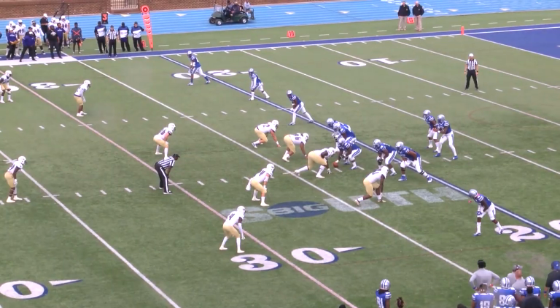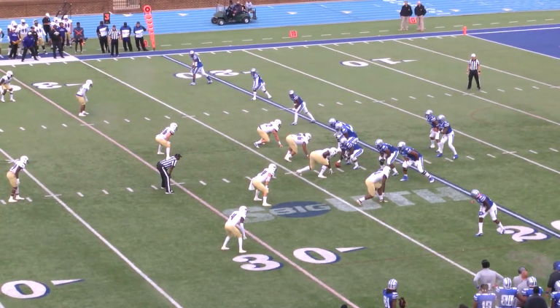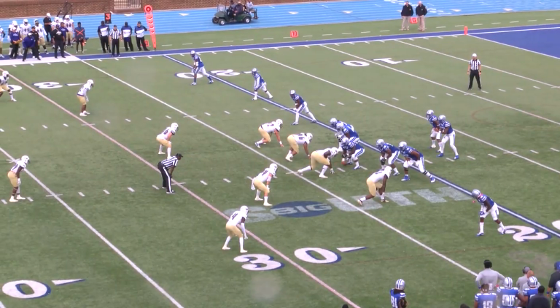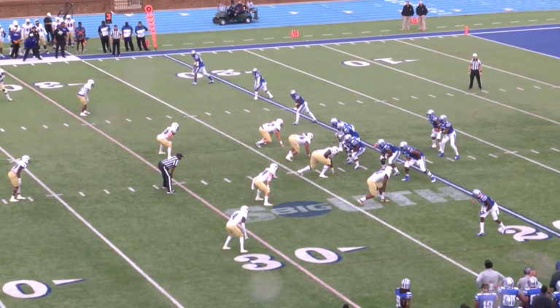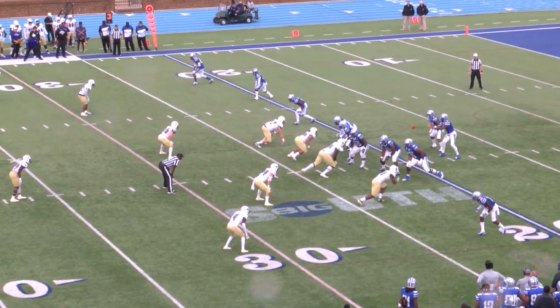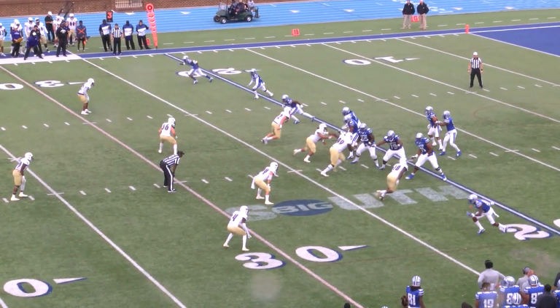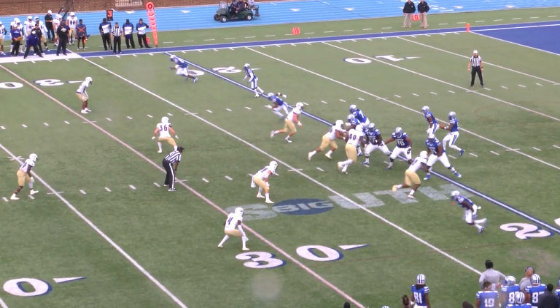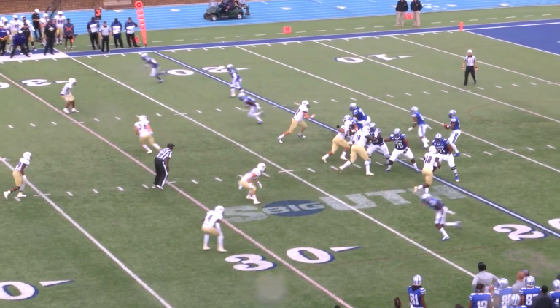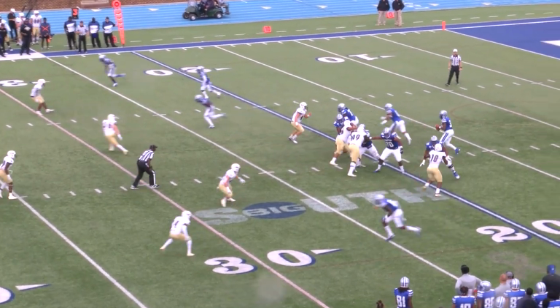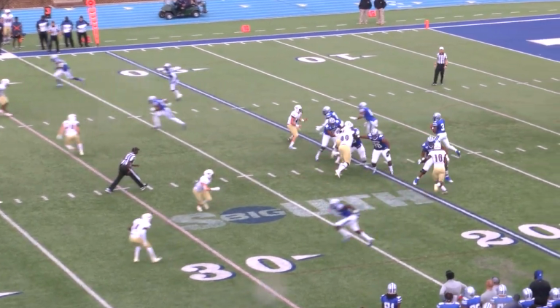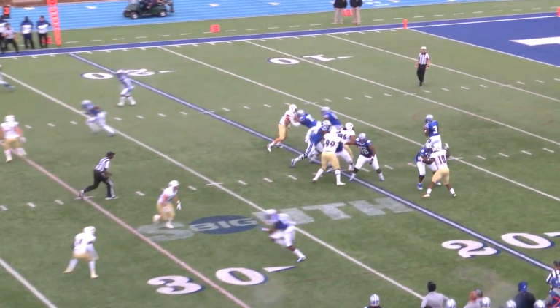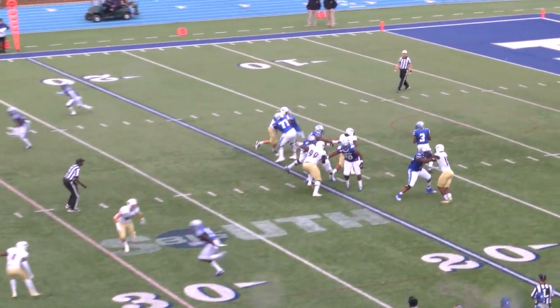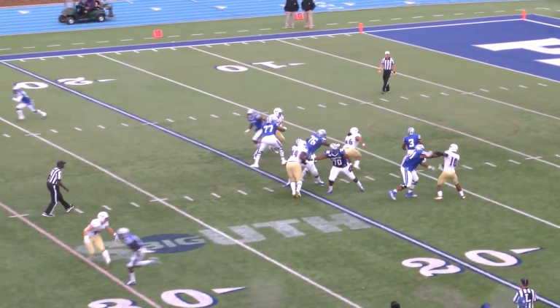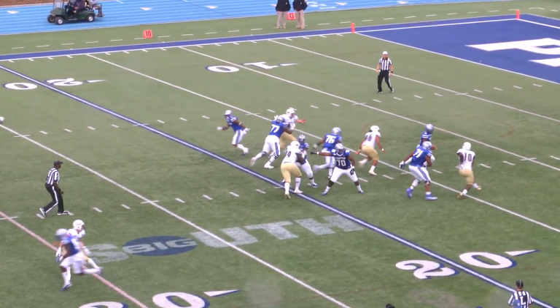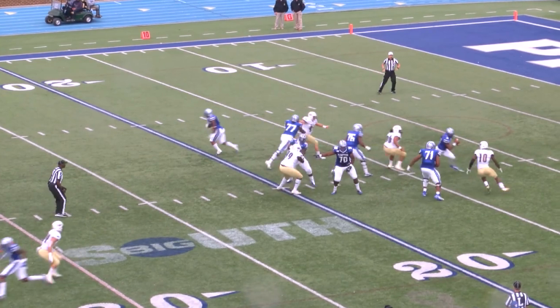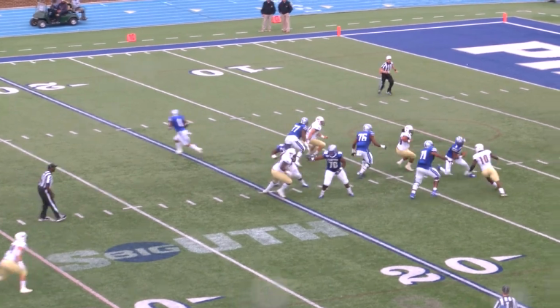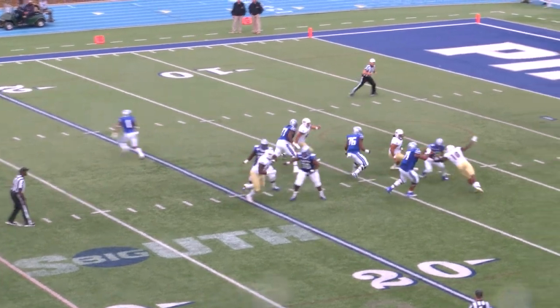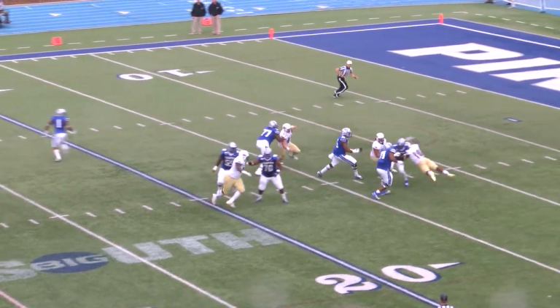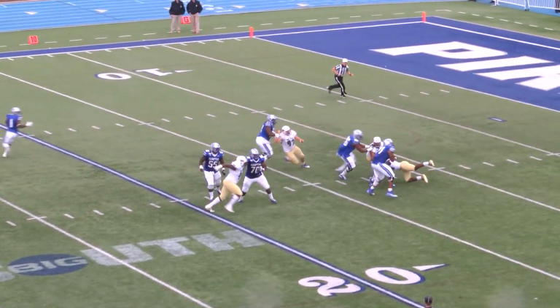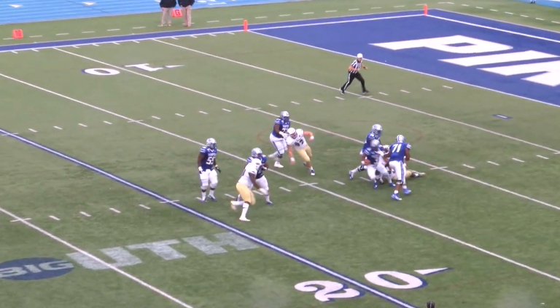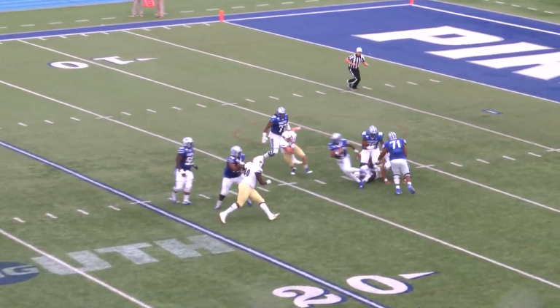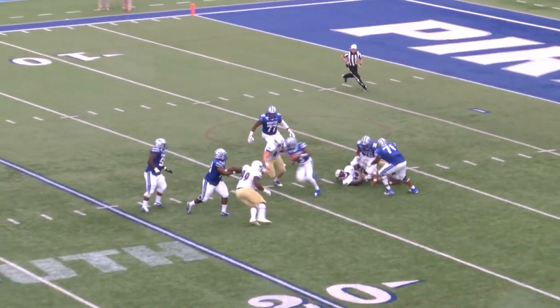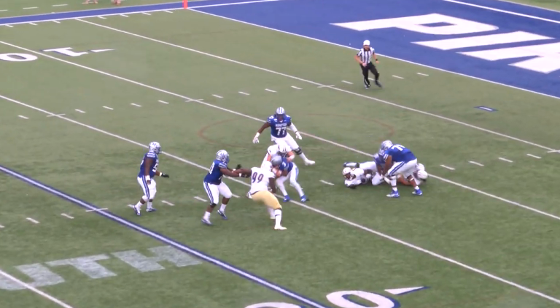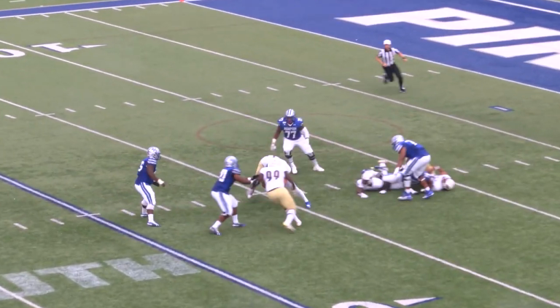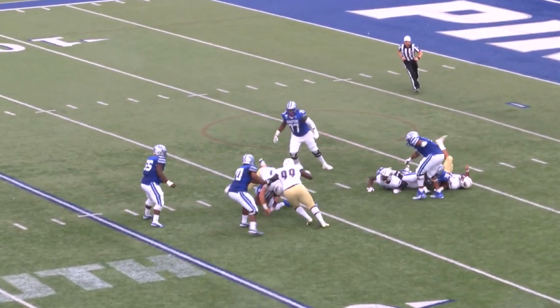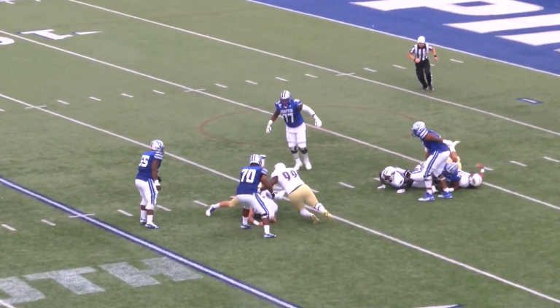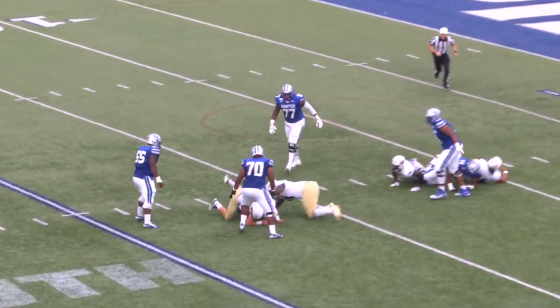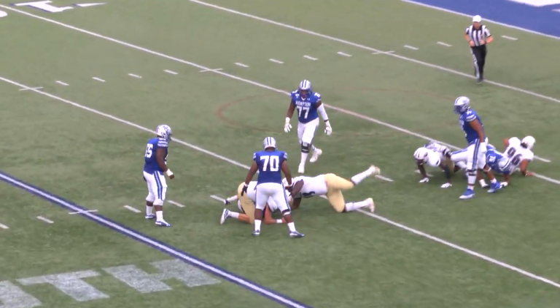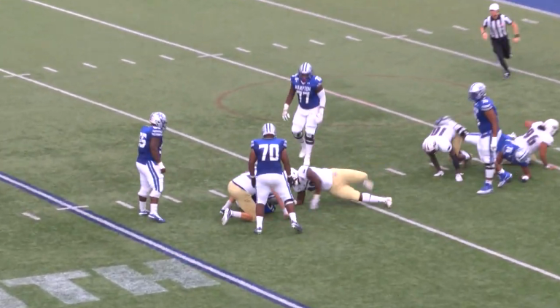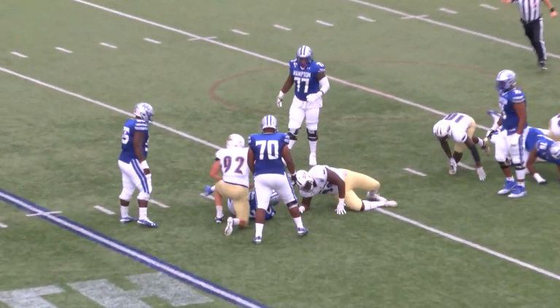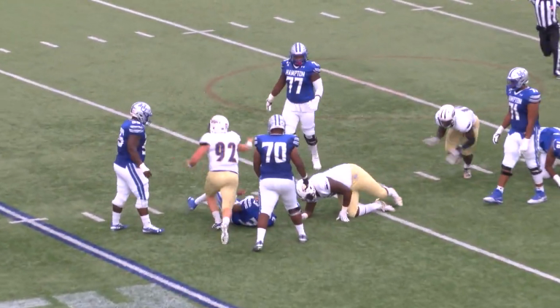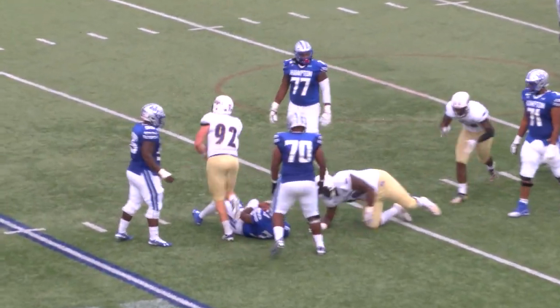Hampton was 4 for 8 on third down. Francois has to get it to the 30. Under pressure, he slips through, and he goes down.